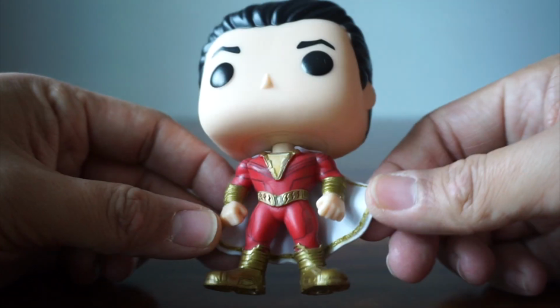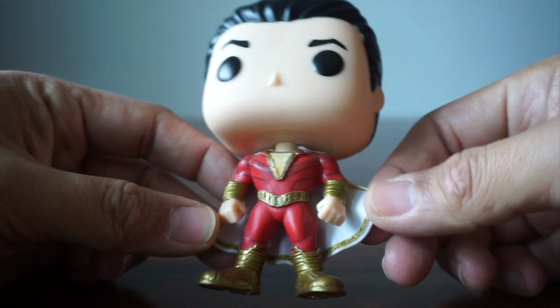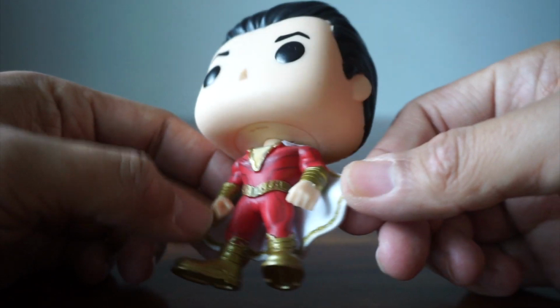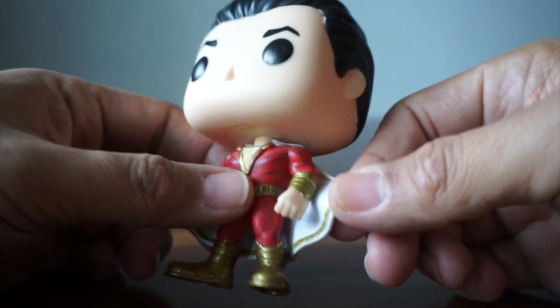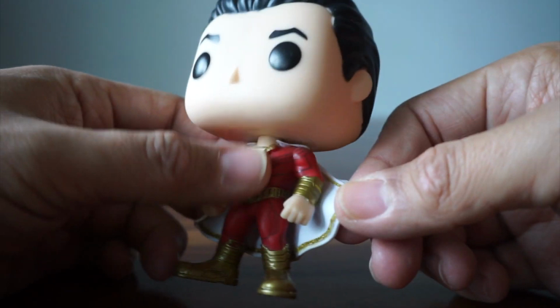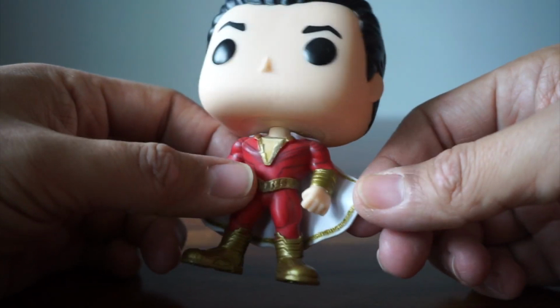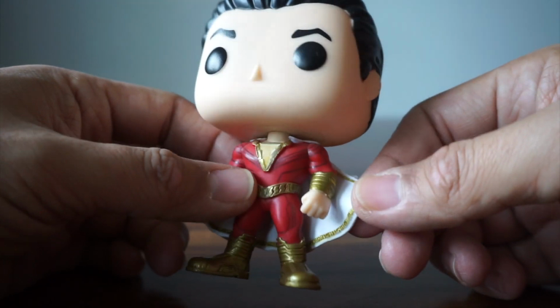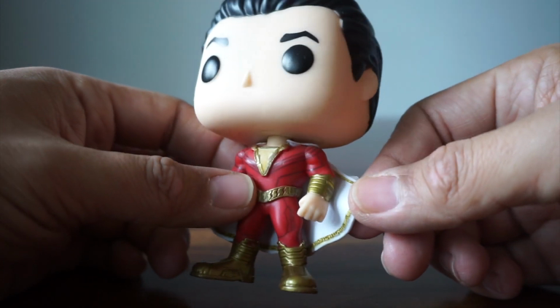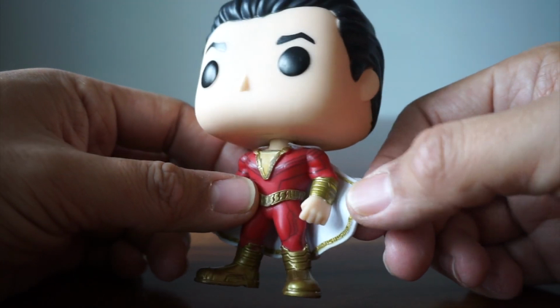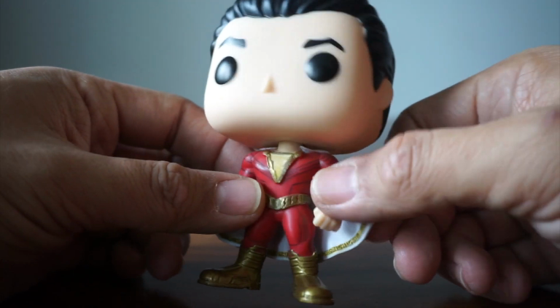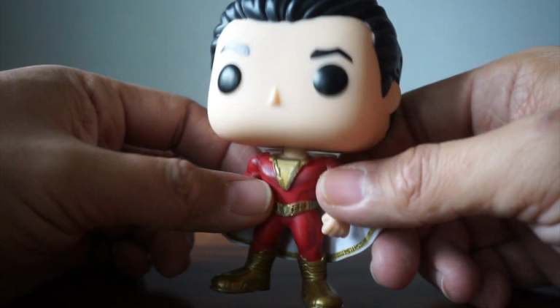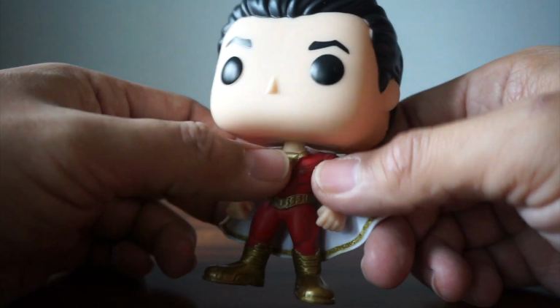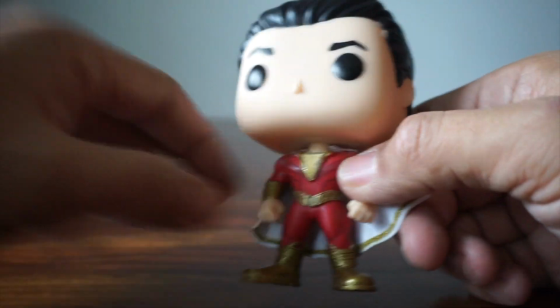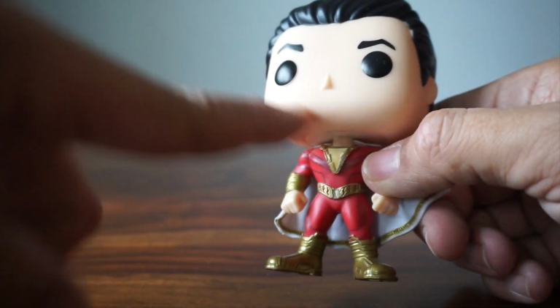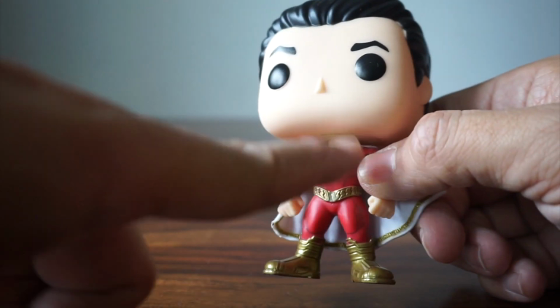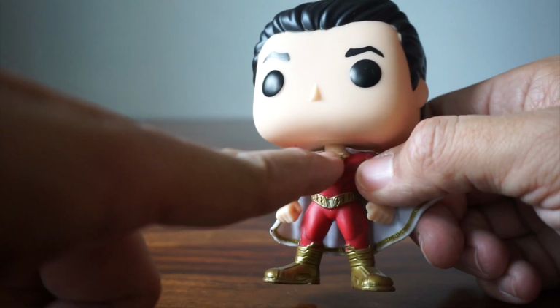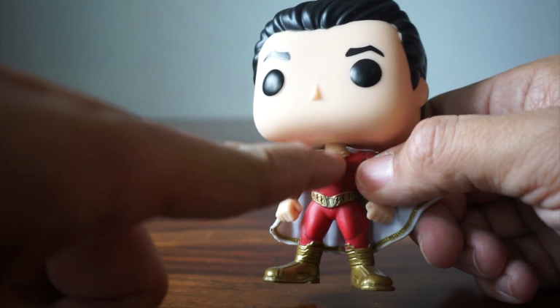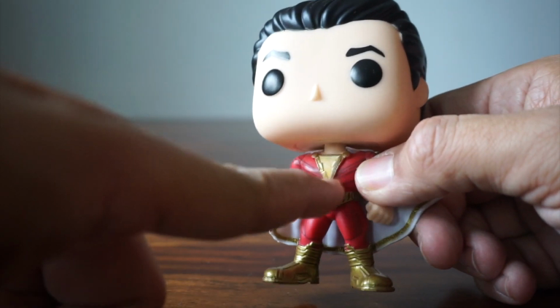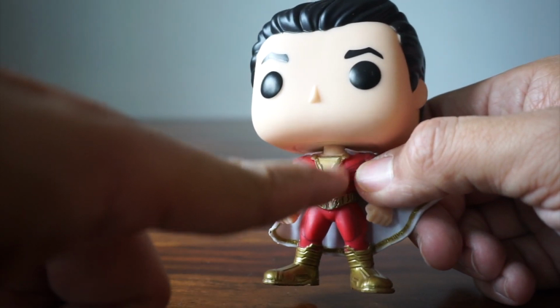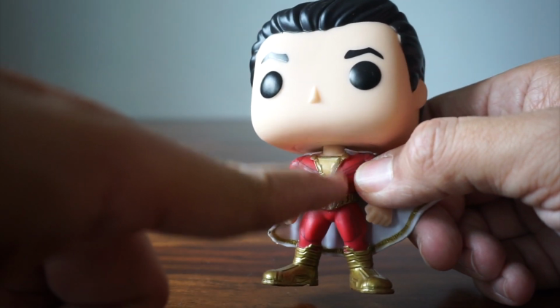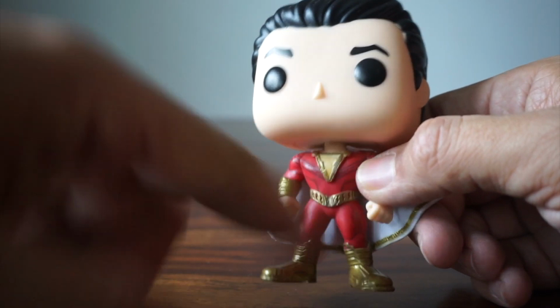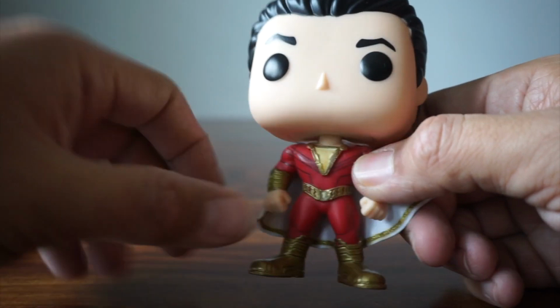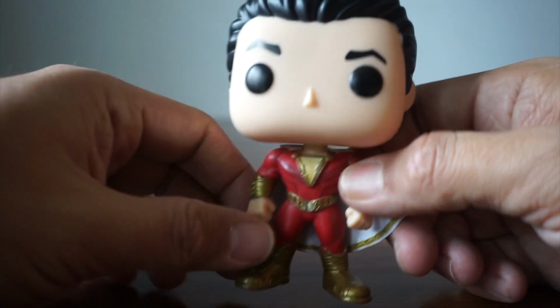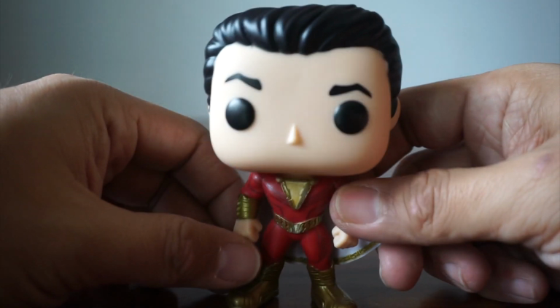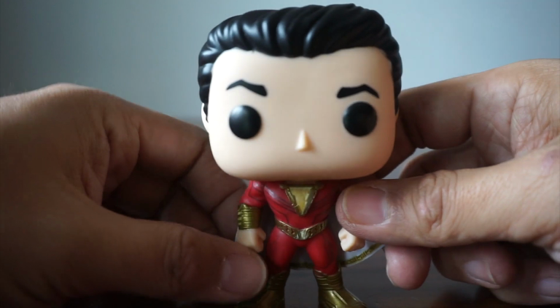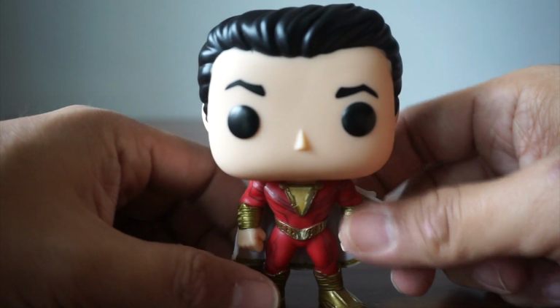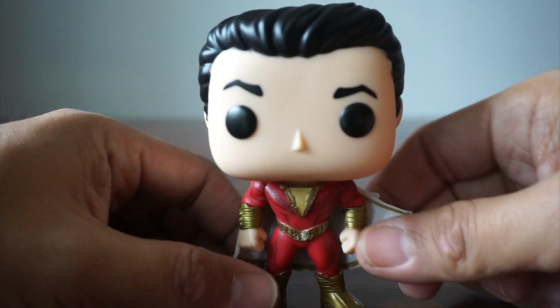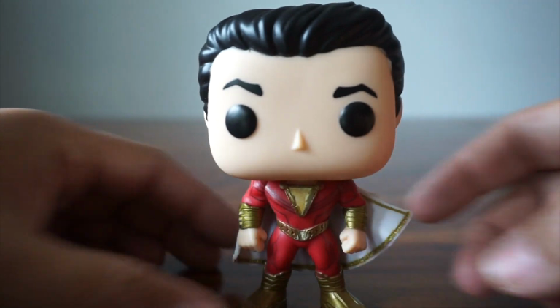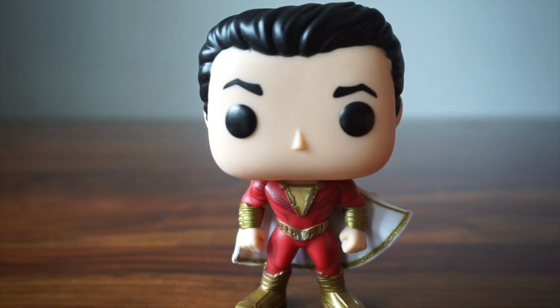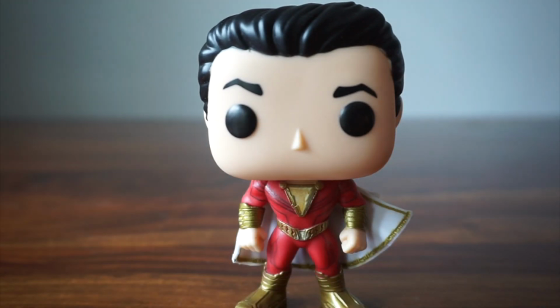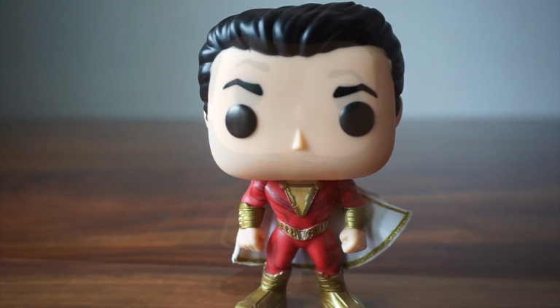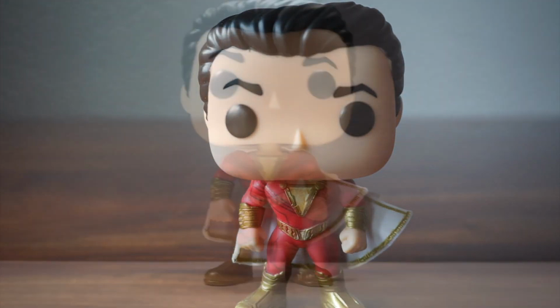If you look at this, it's like — what exactly glows in the dark? I'm going to assume here. It looks a little... Let's go check out the glowing action.